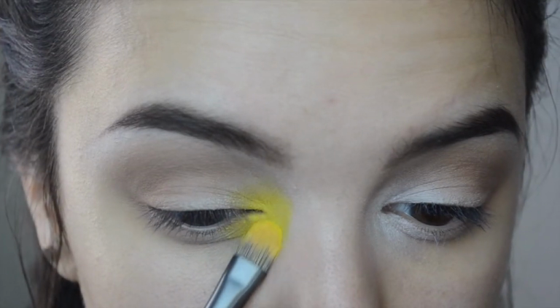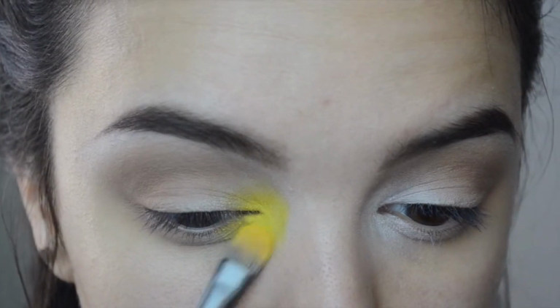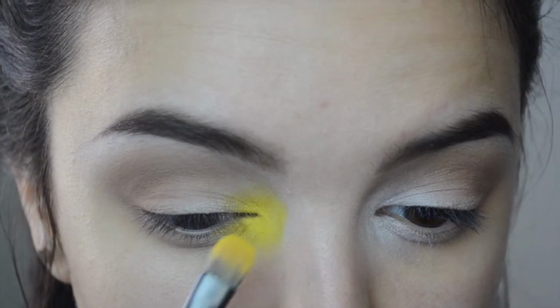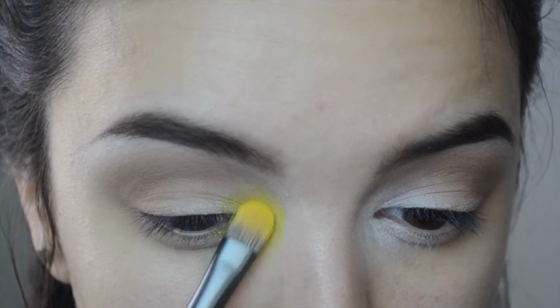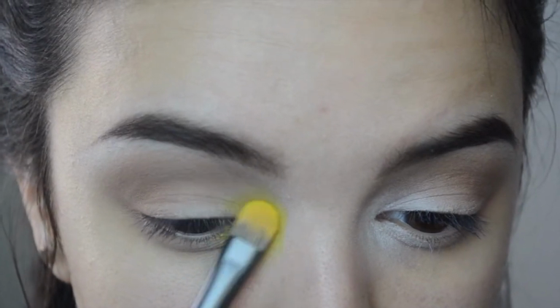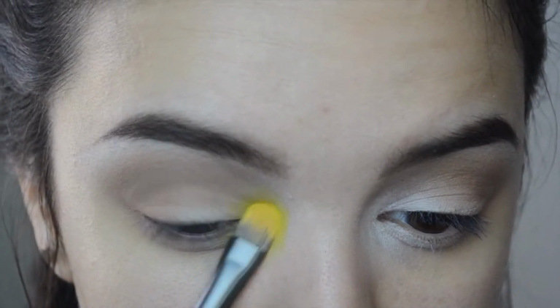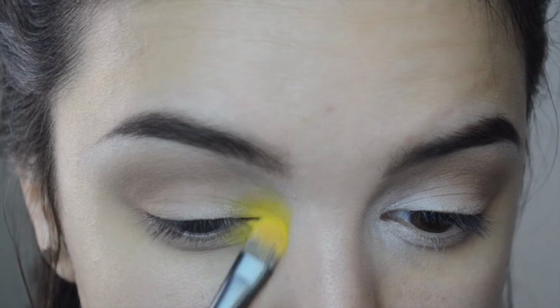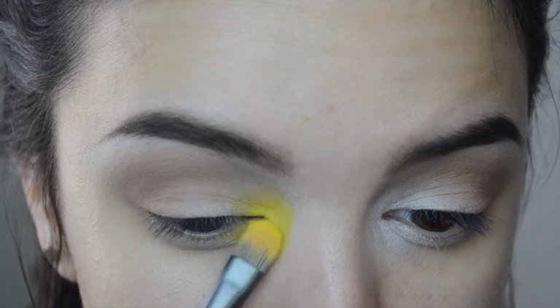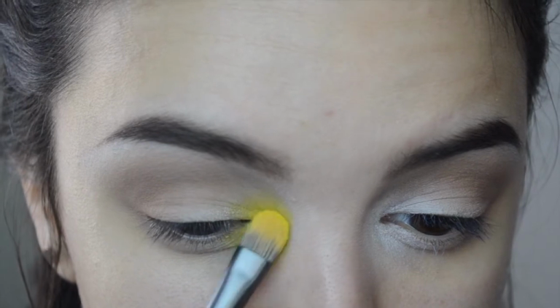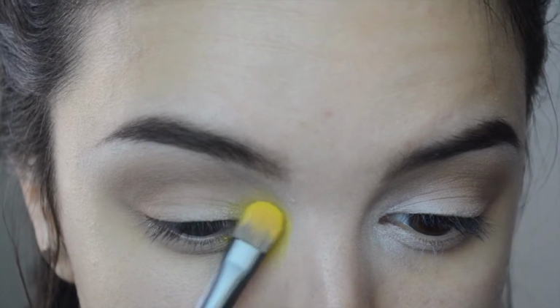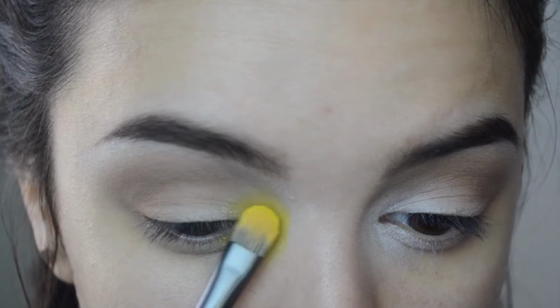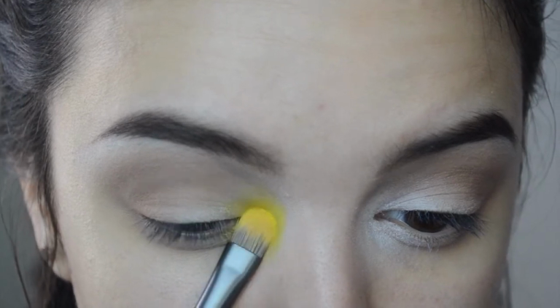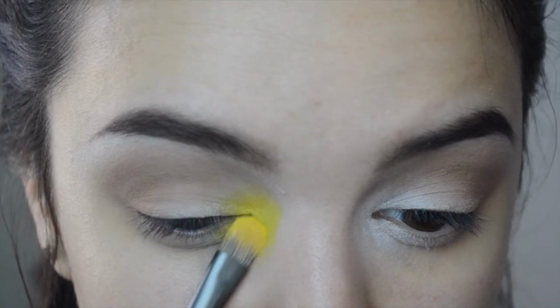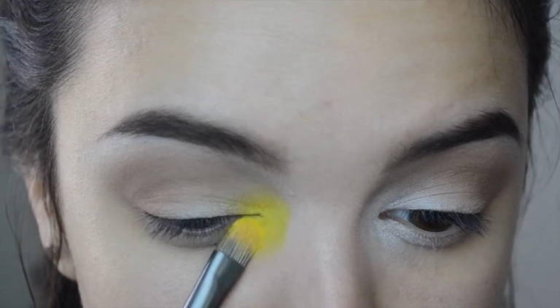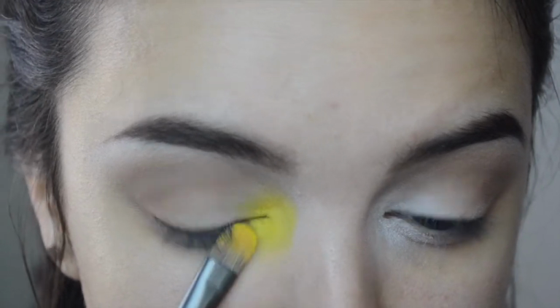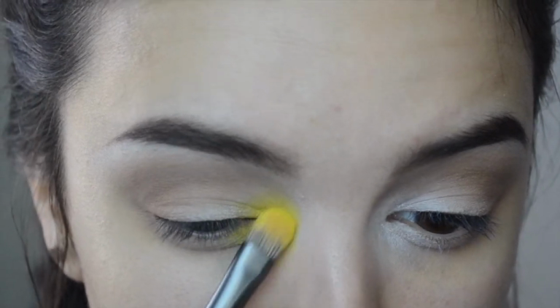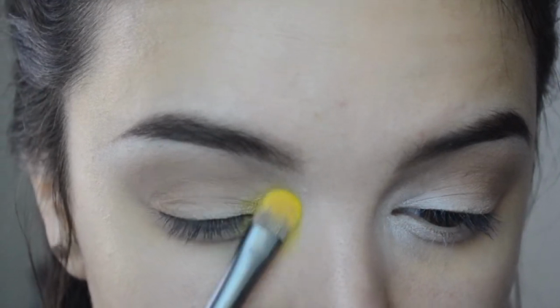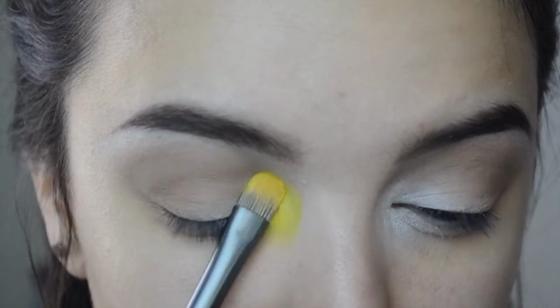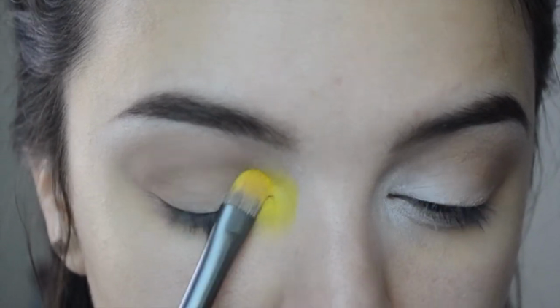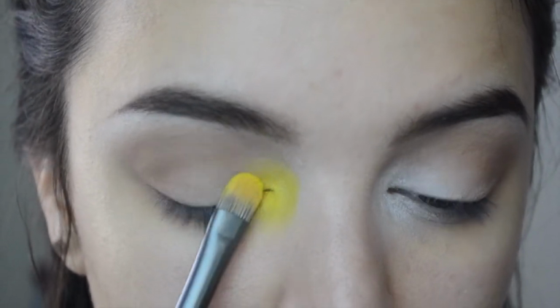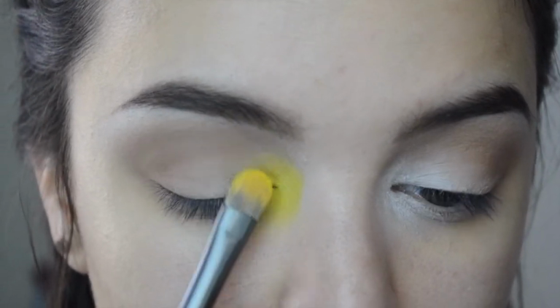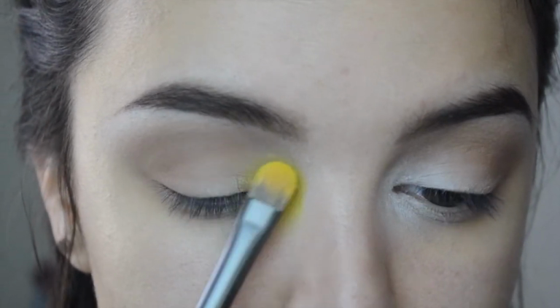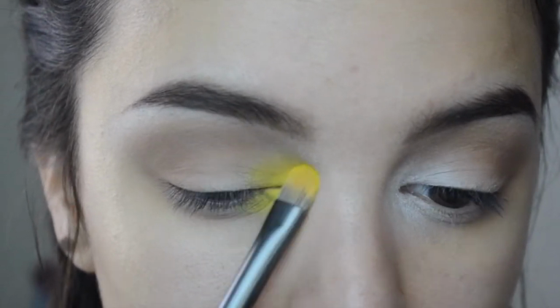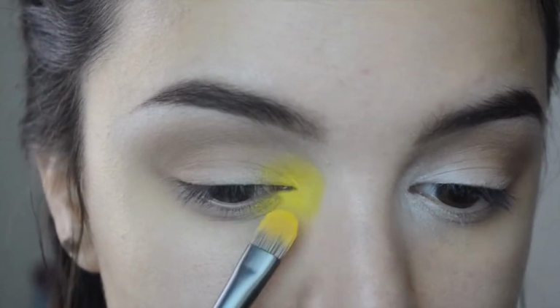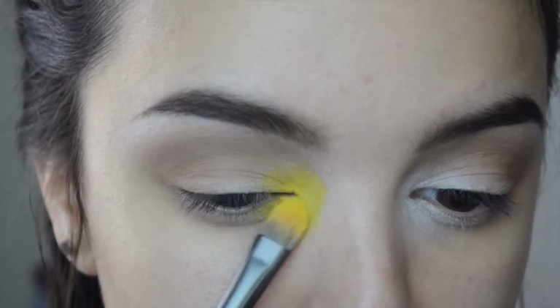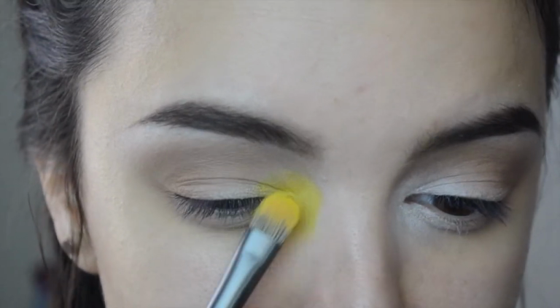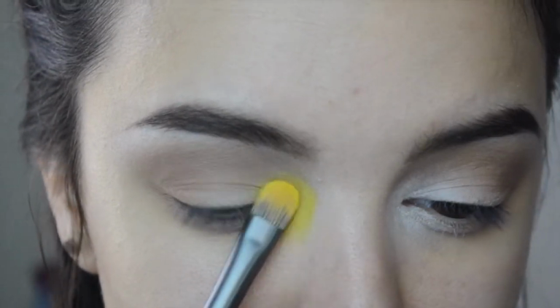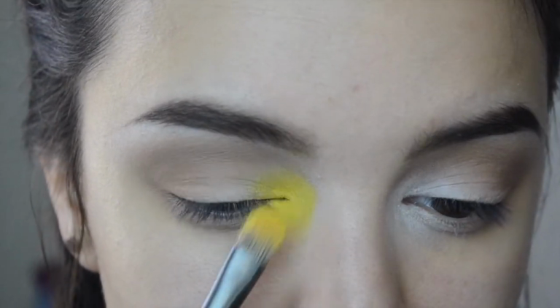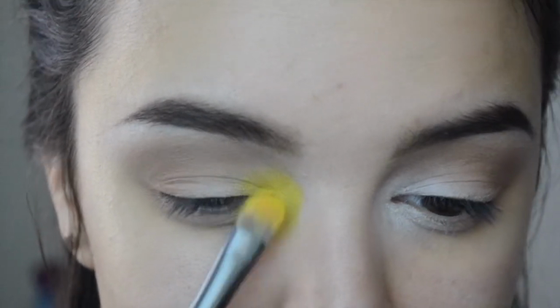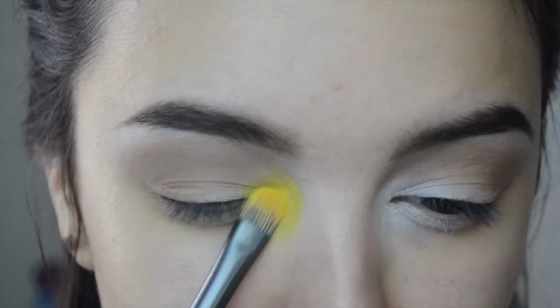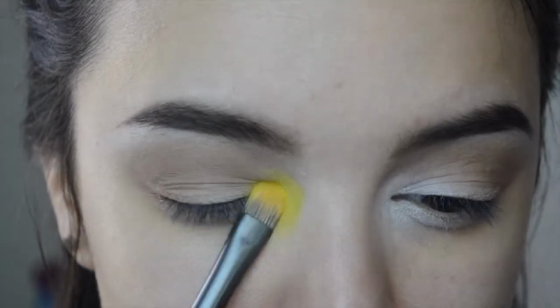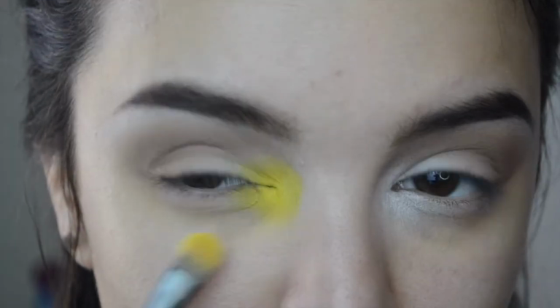Make sure to use just padding motions so the color gets packed on as intensely as possible.